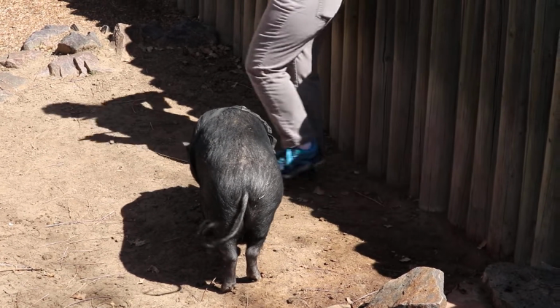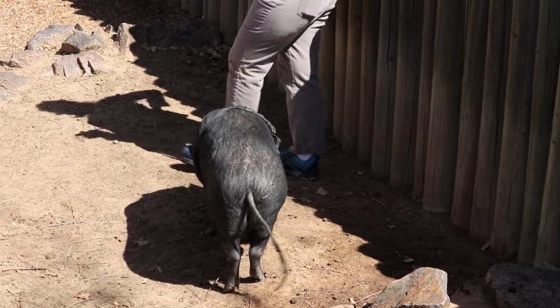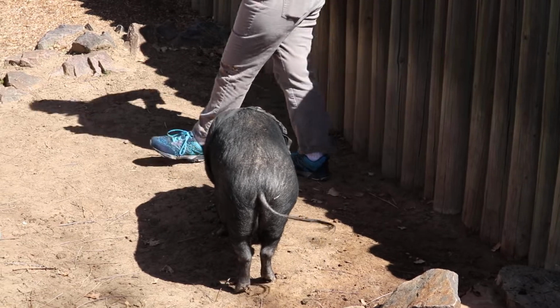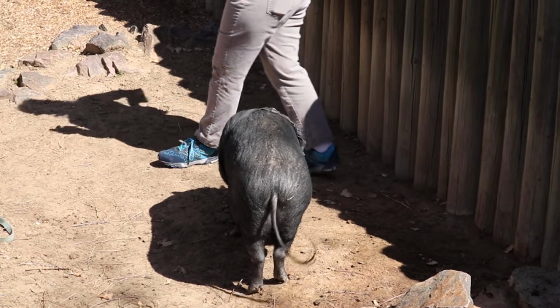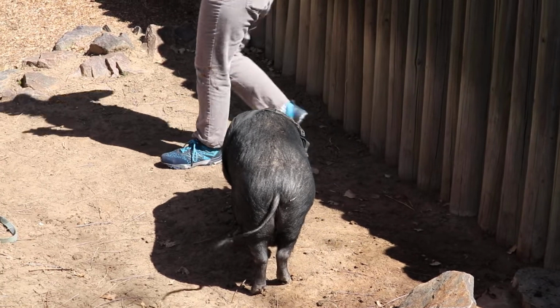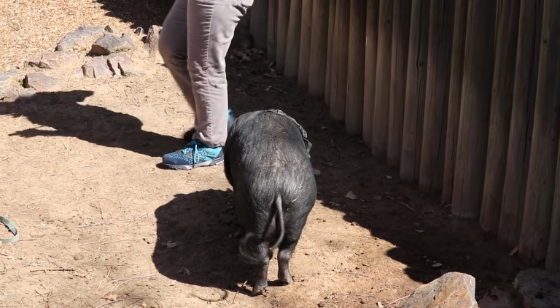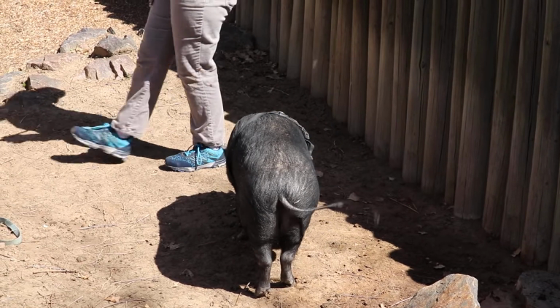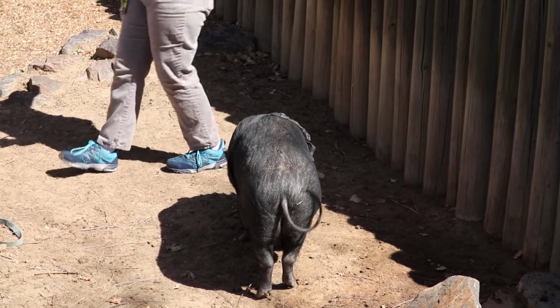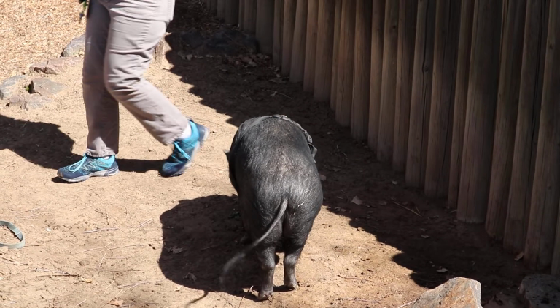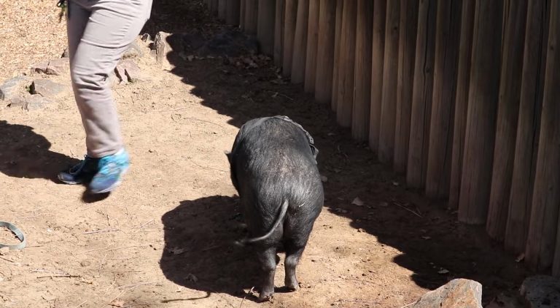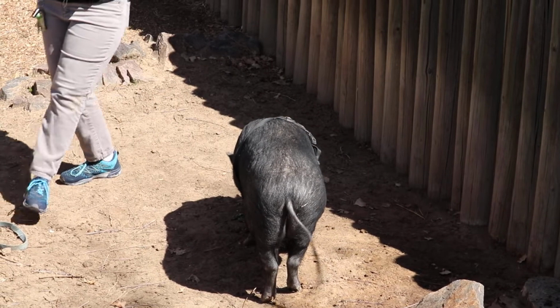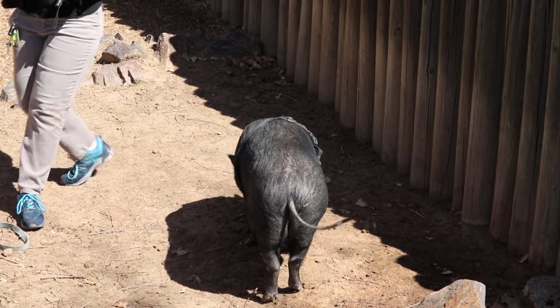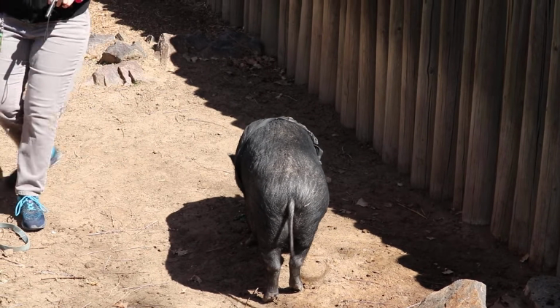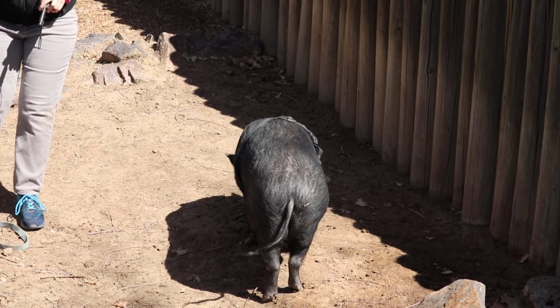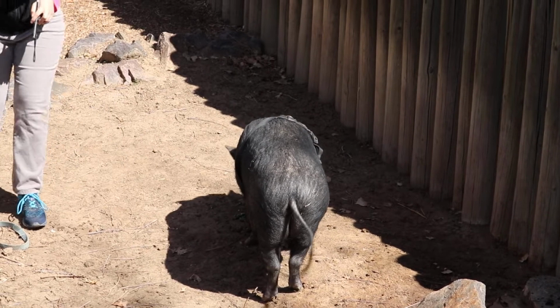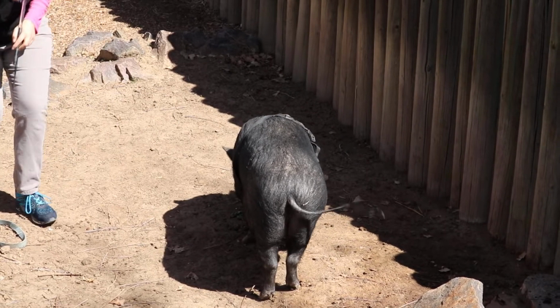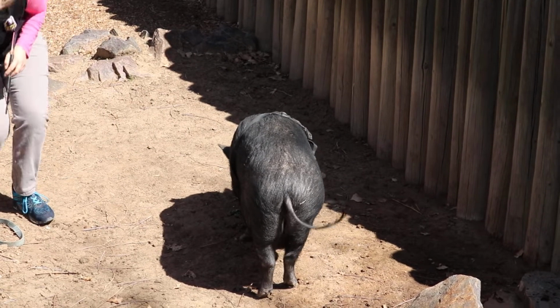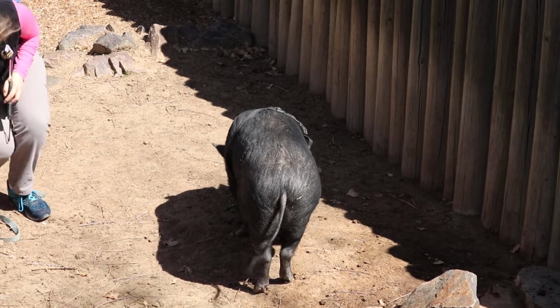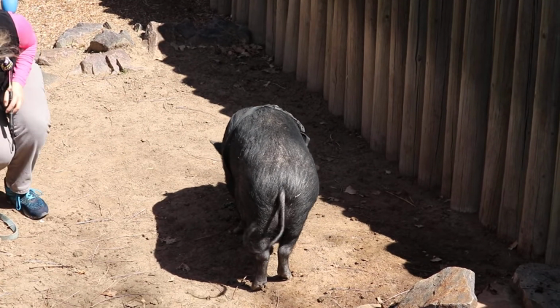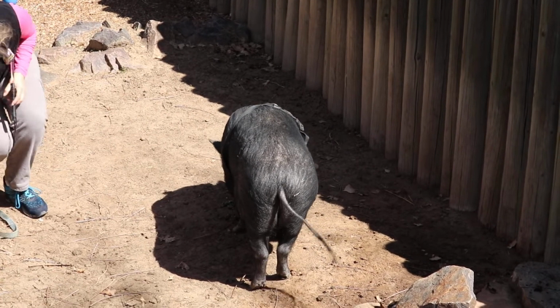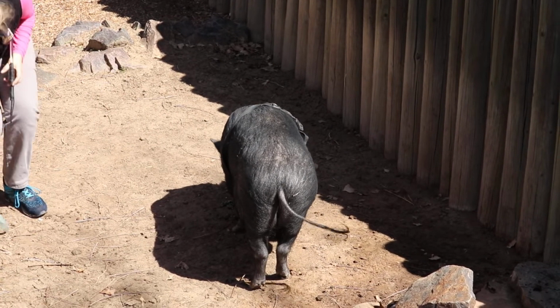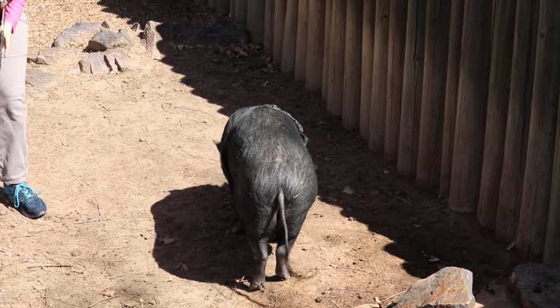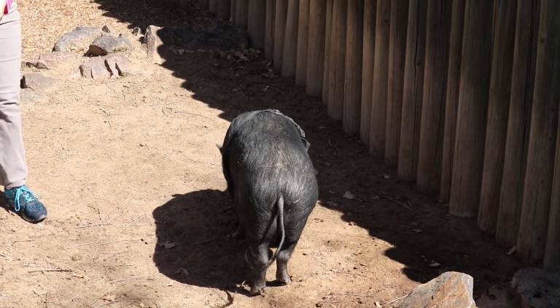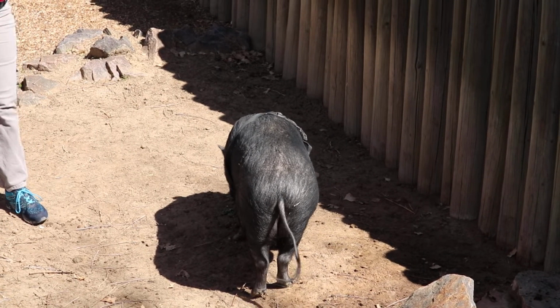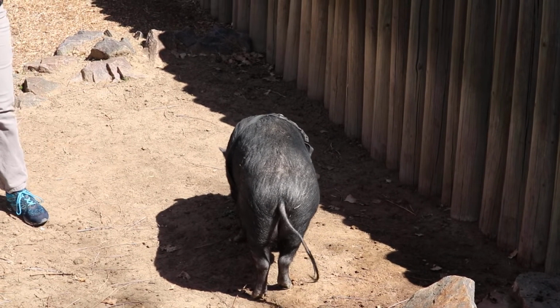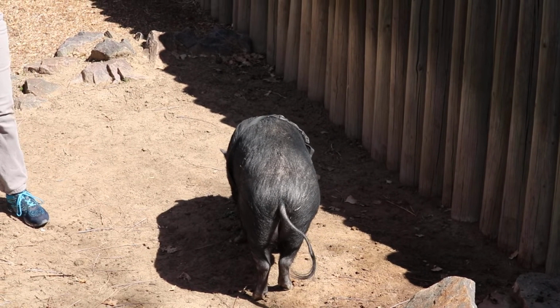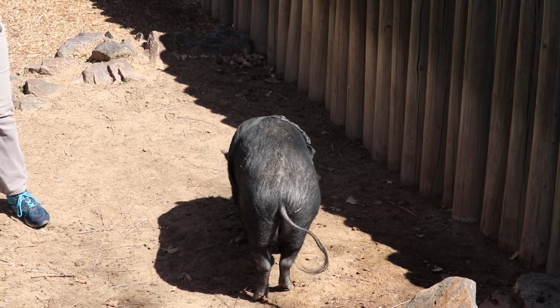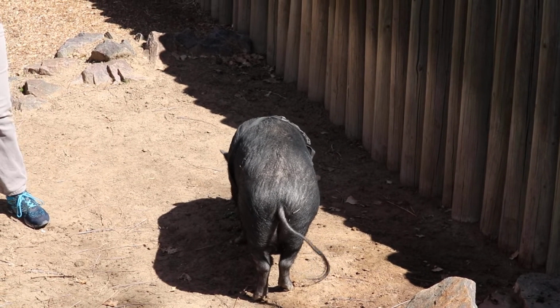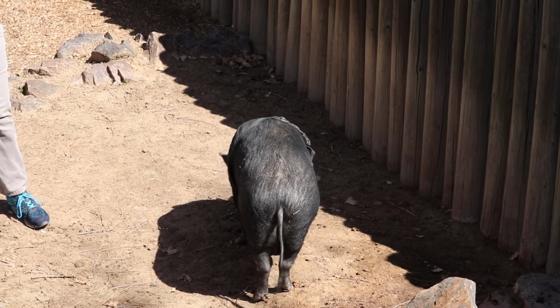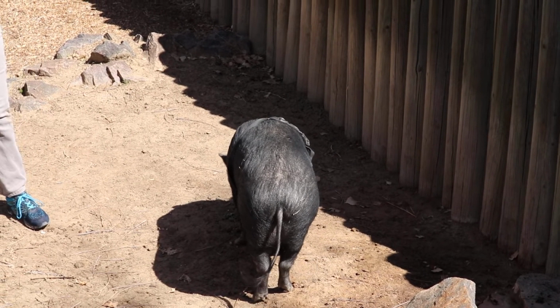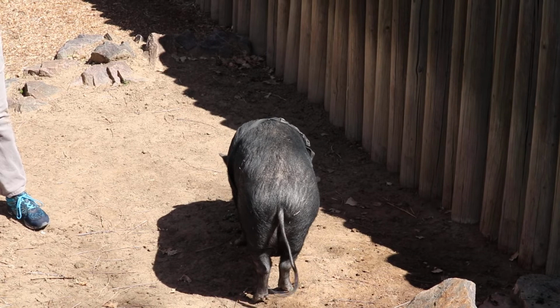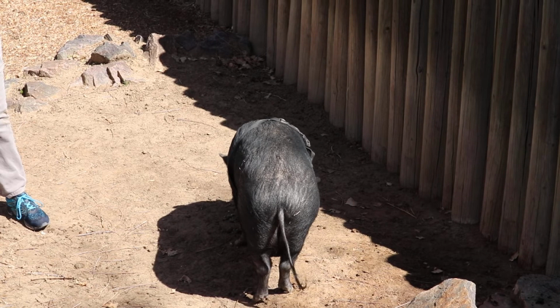Do you like that pig? That's Charlie. They even gave a name to the pig.